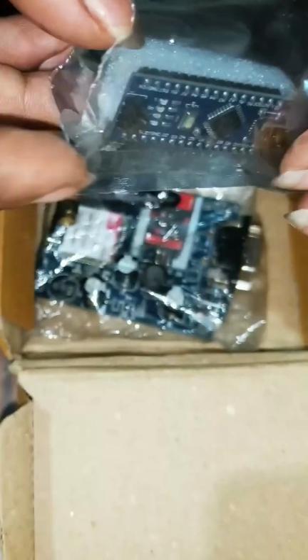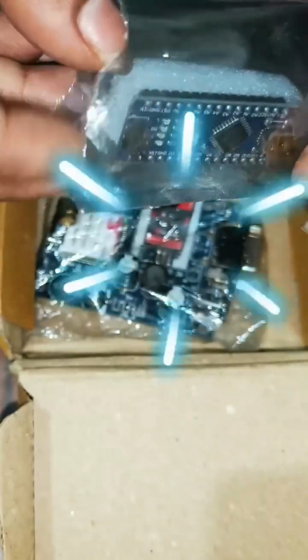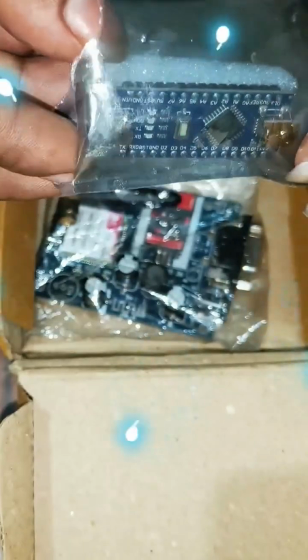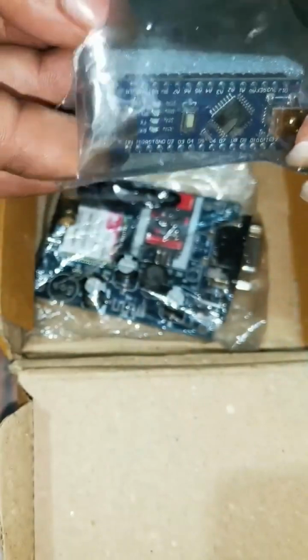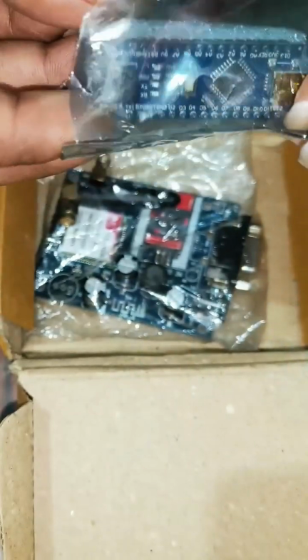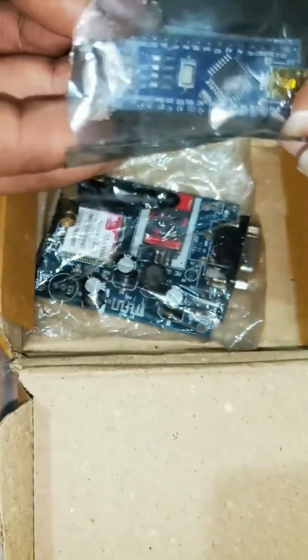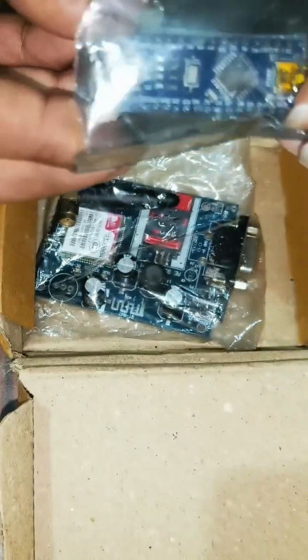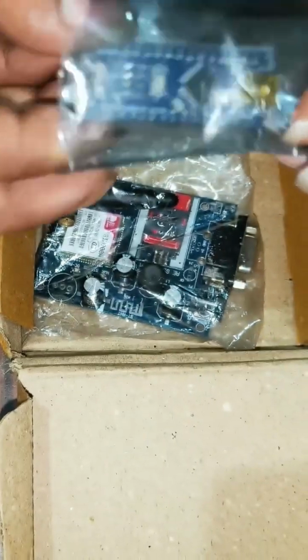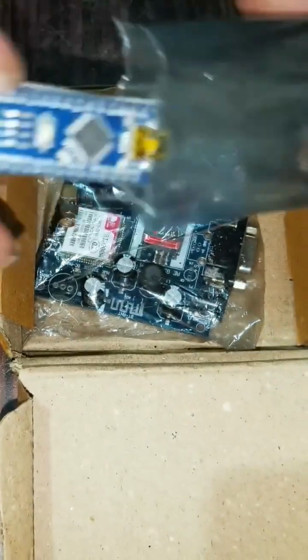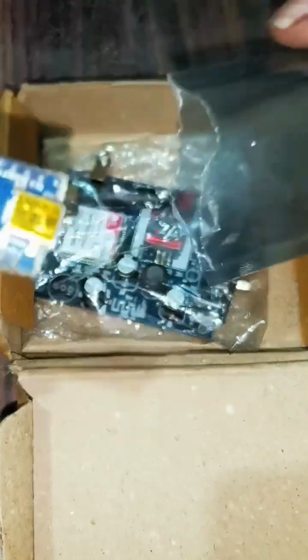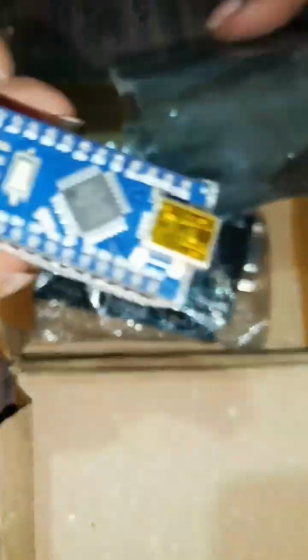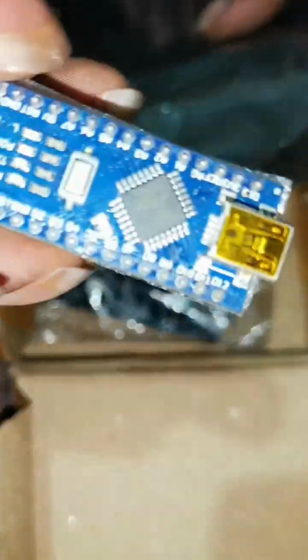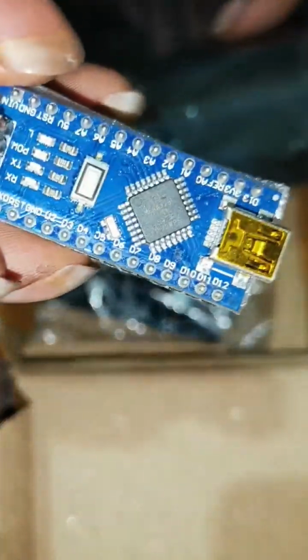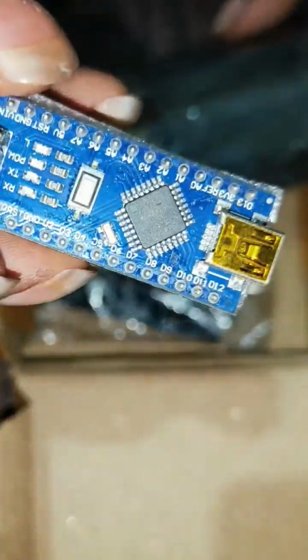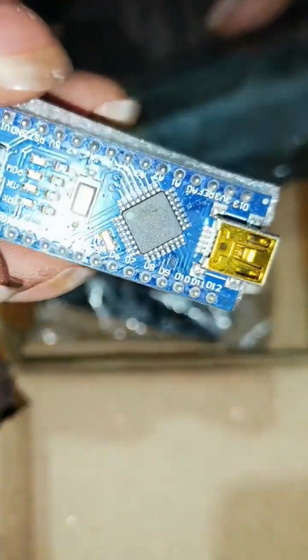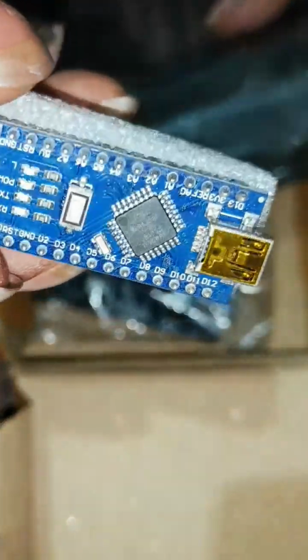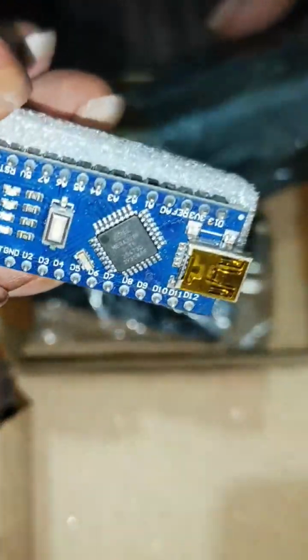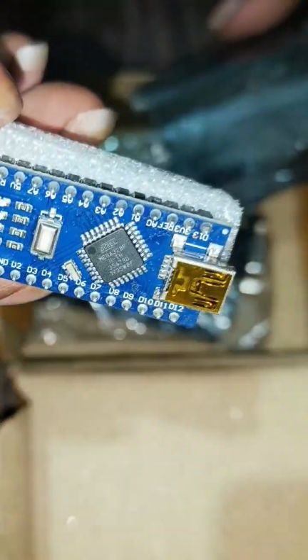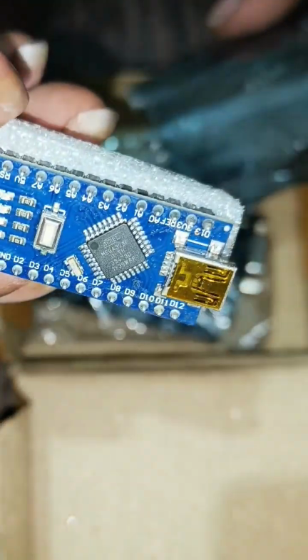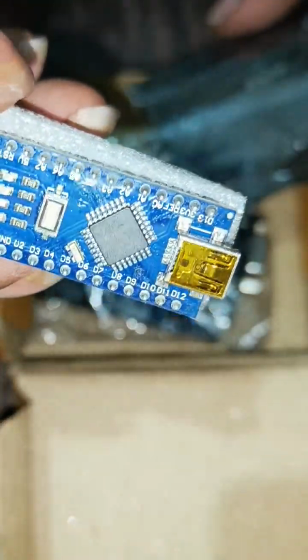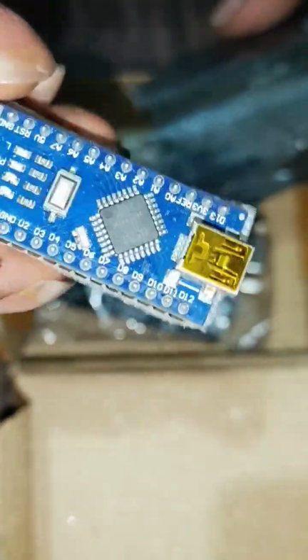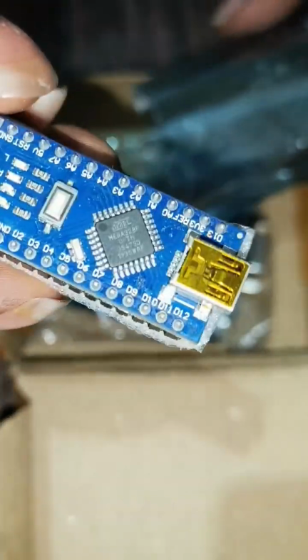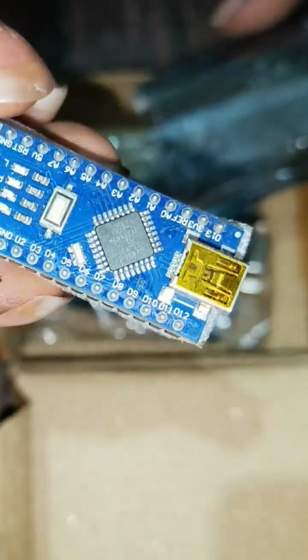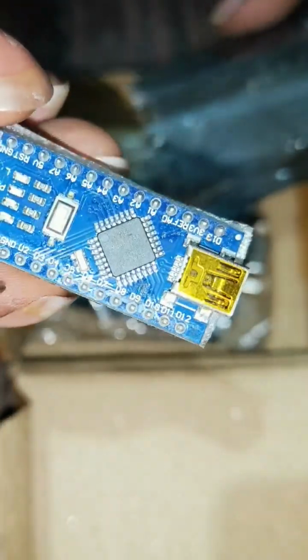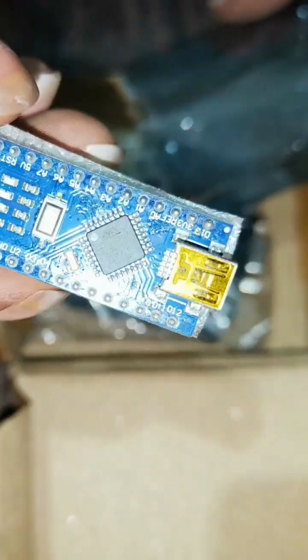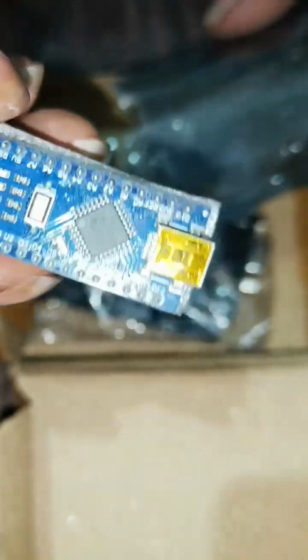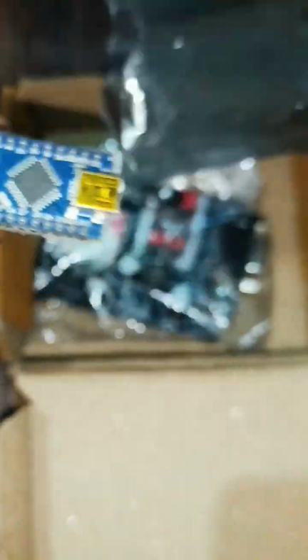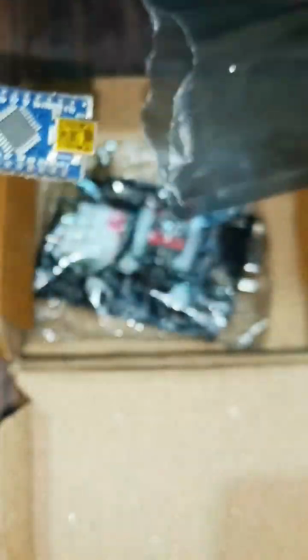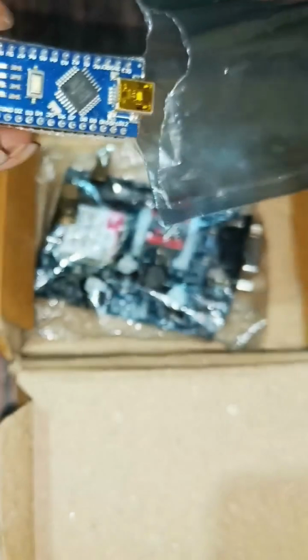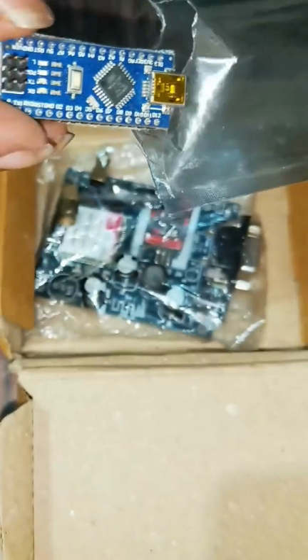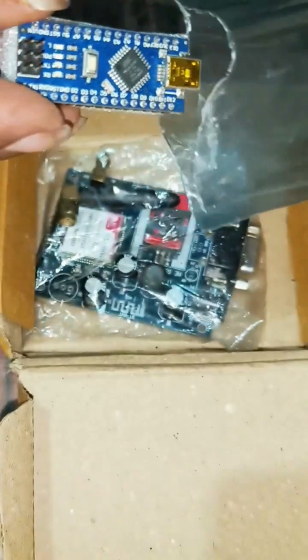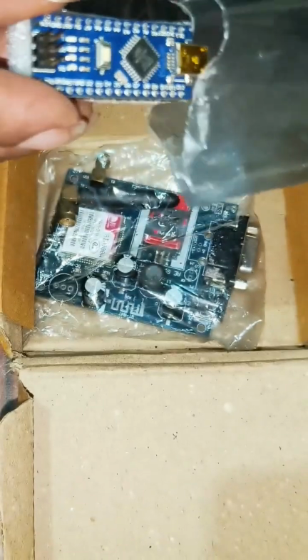The first component is an Arduino Nano. Let's keep this aside.